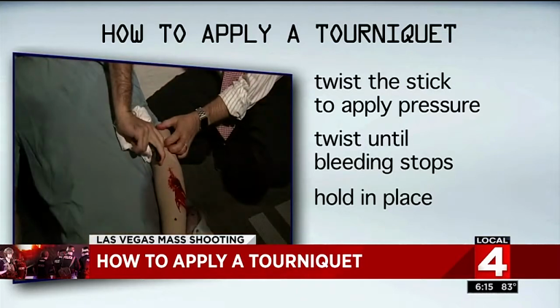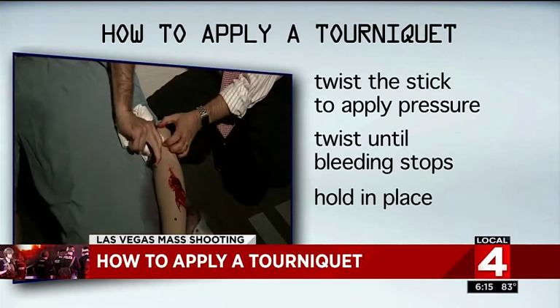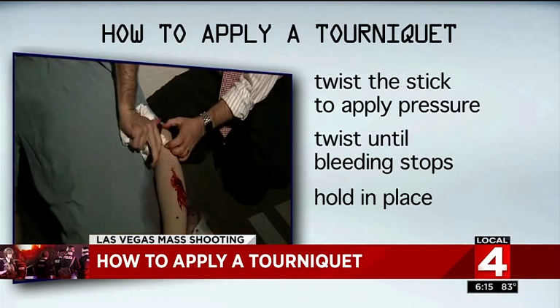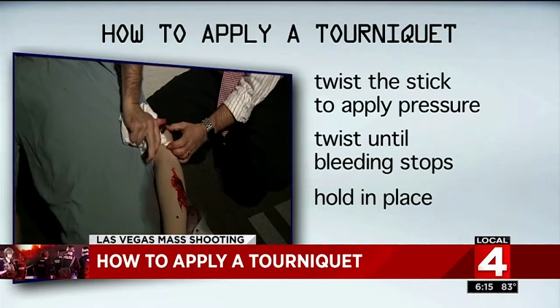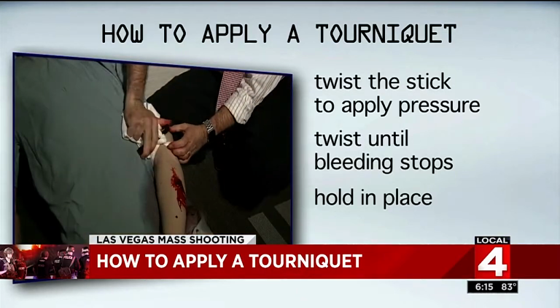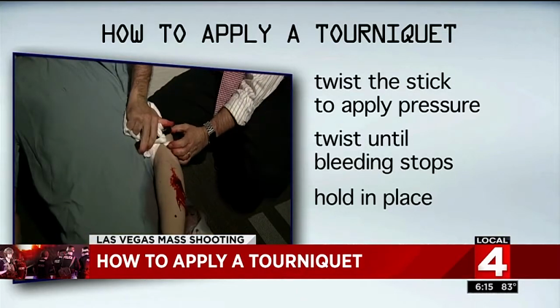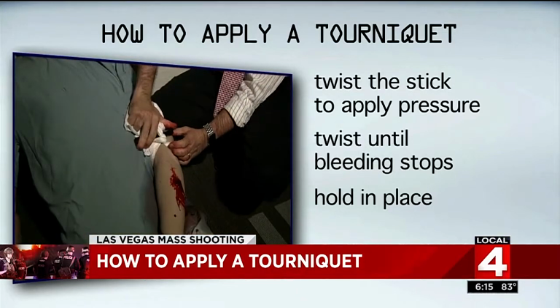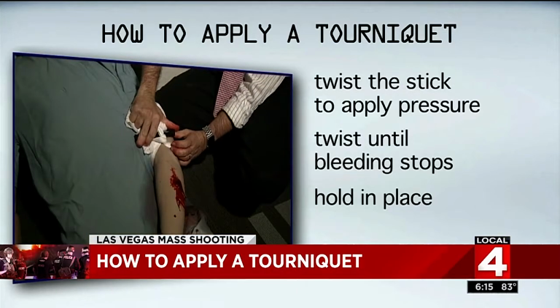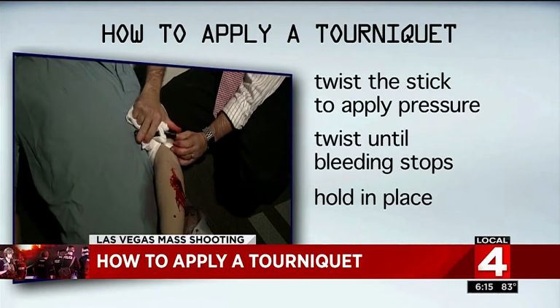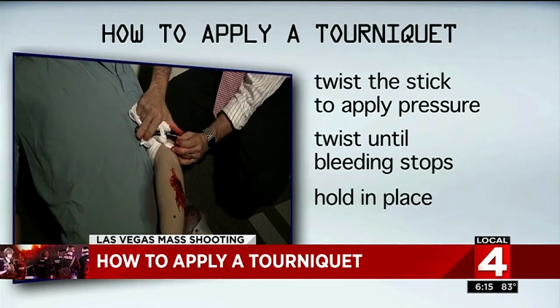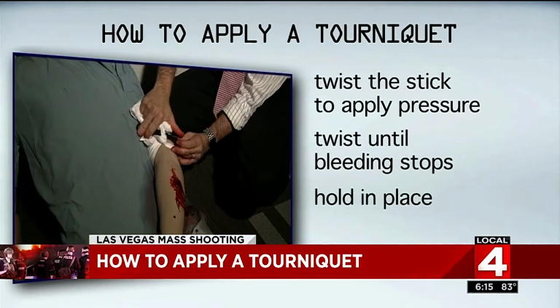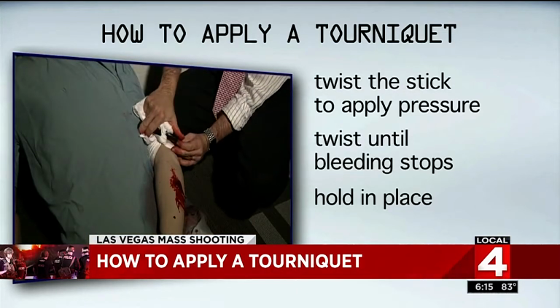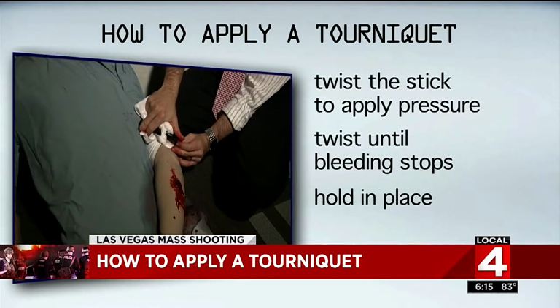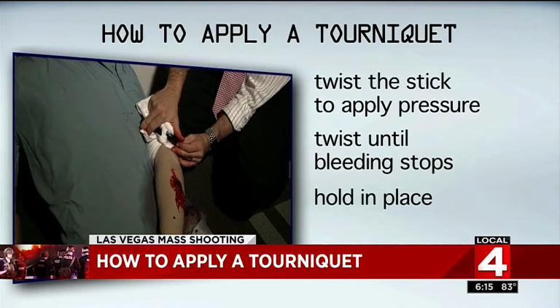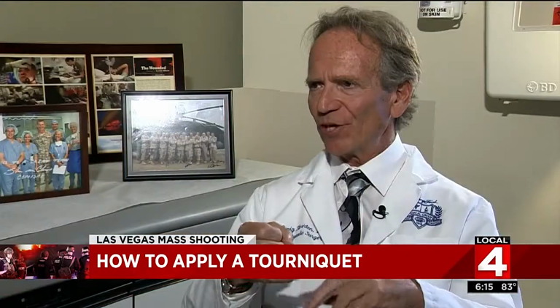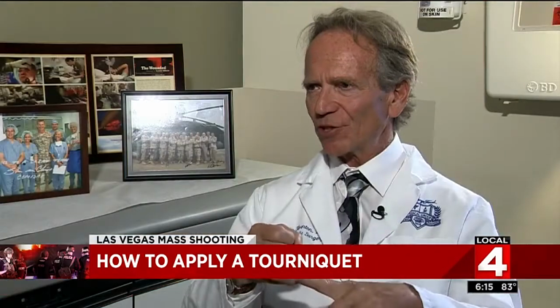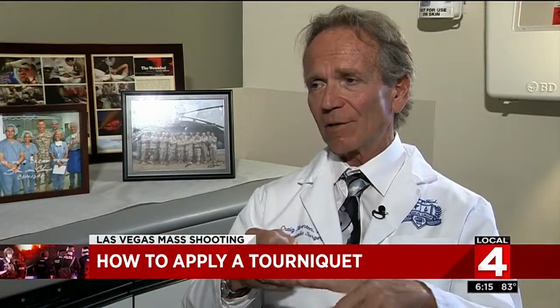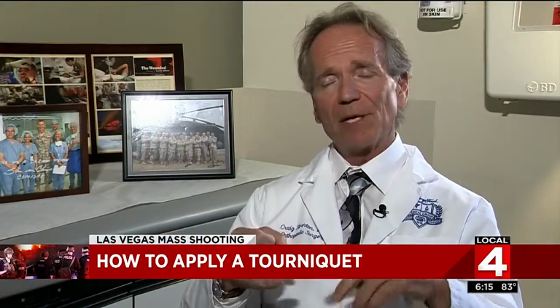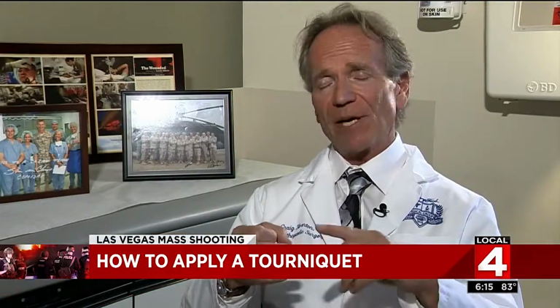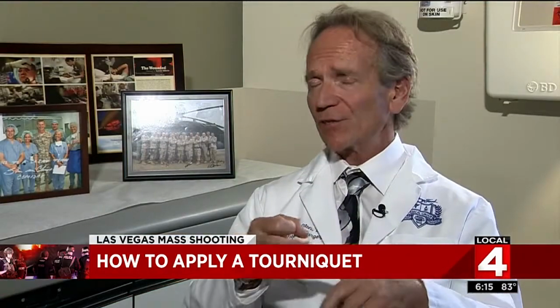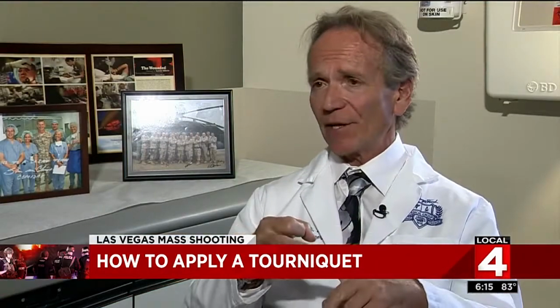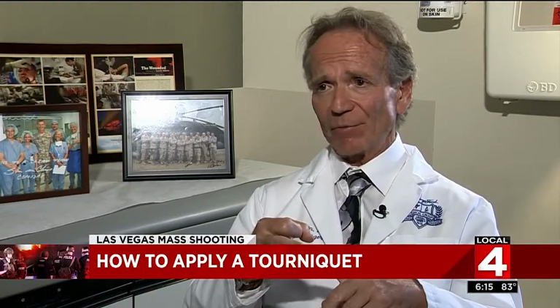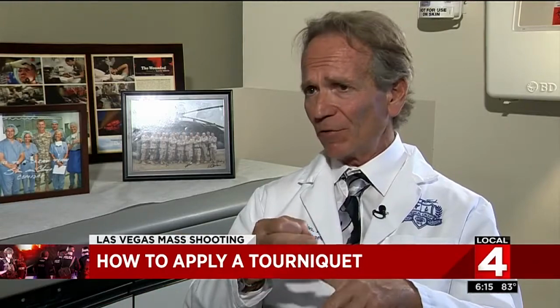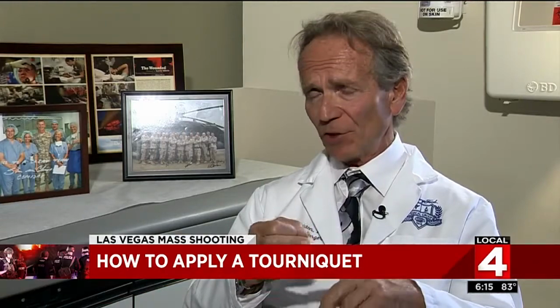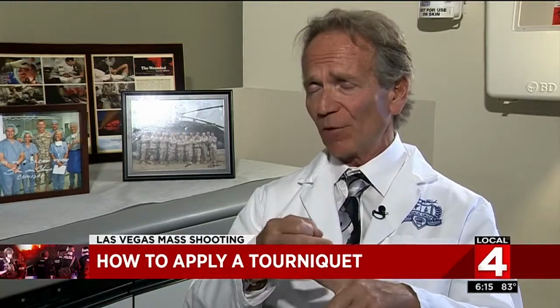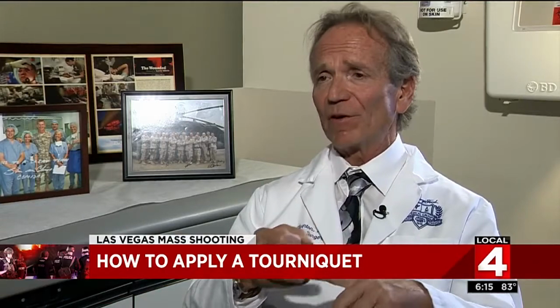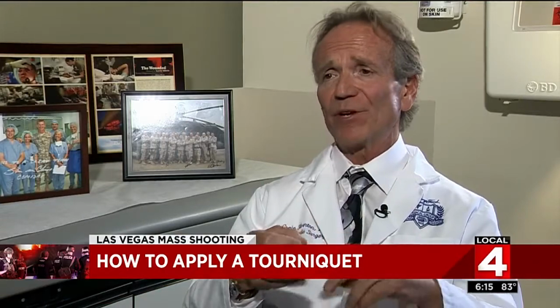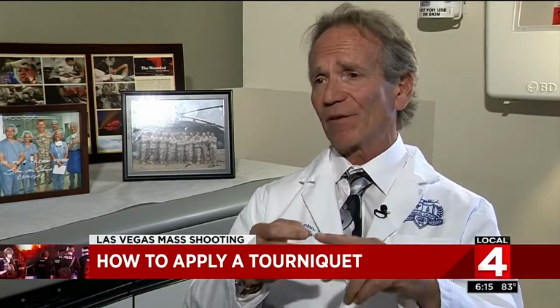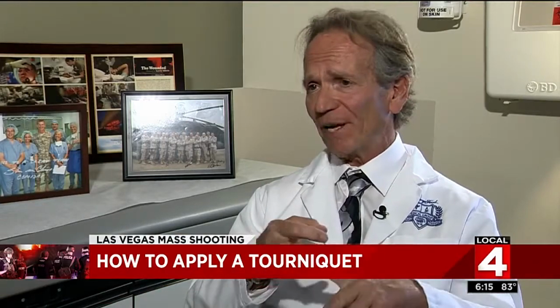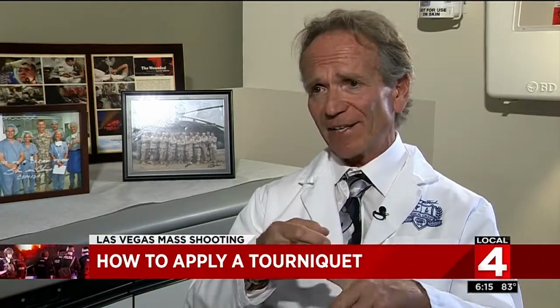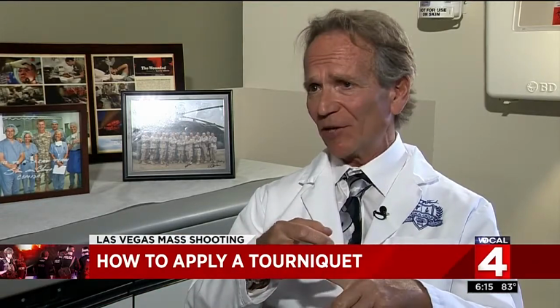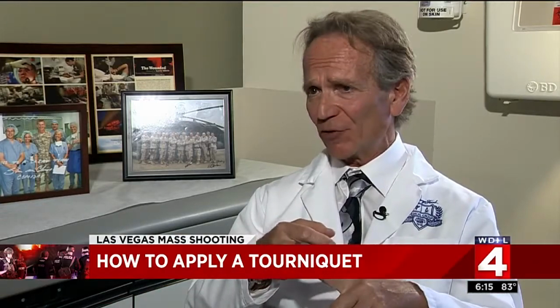At this point, wait for help. Lay them down, reassure them, make sure you don't move them, and don't give them anything to eat or drink.